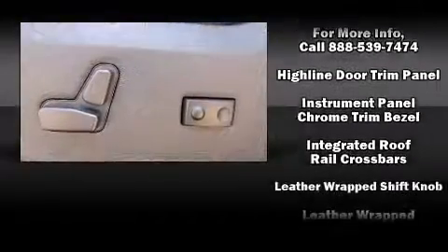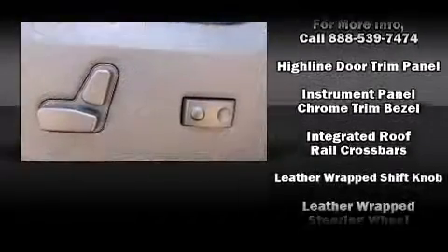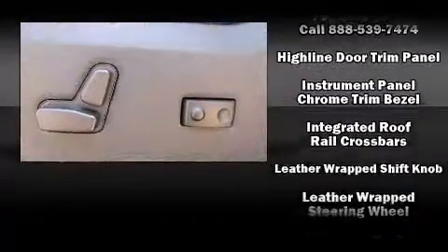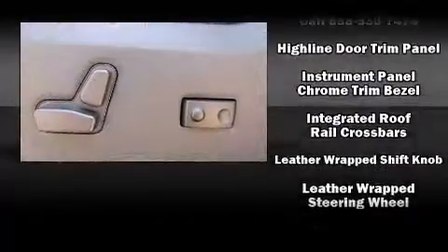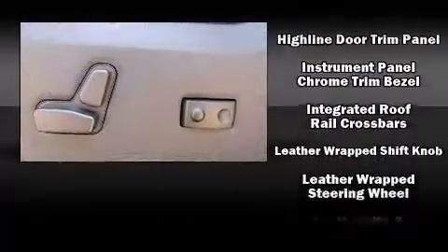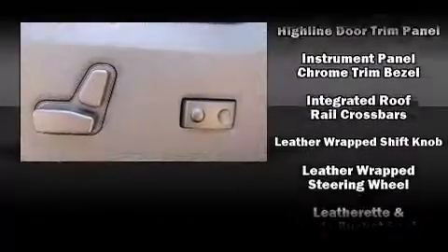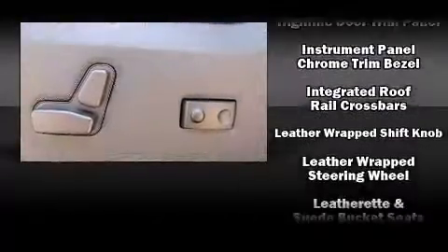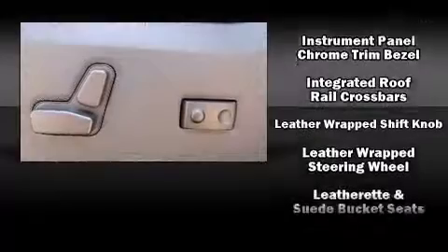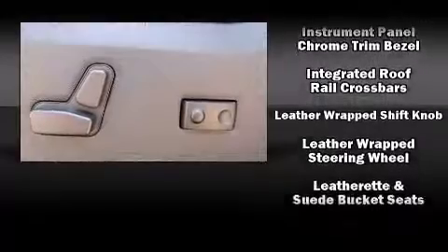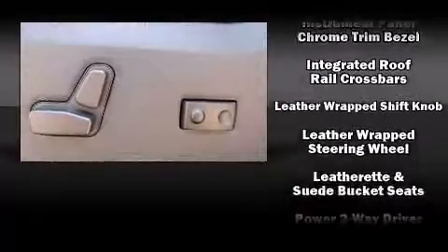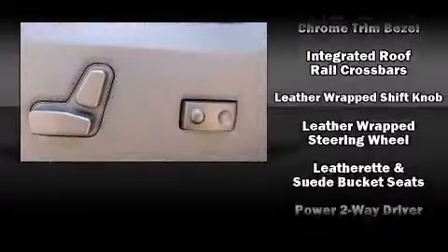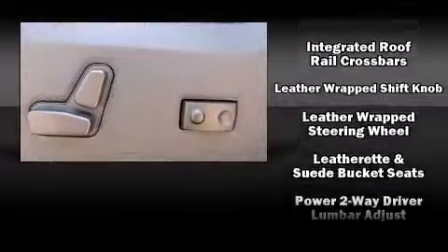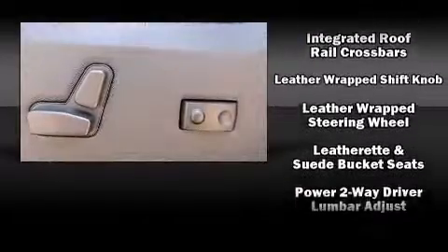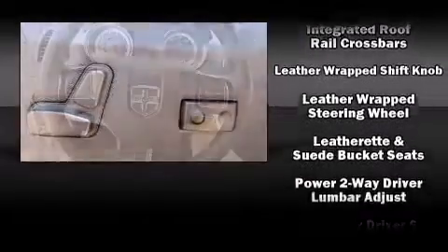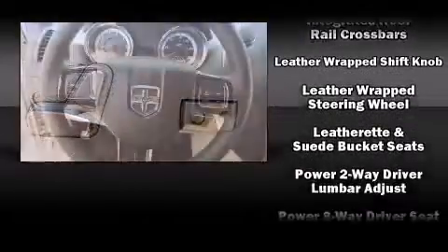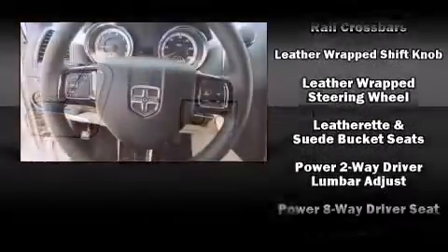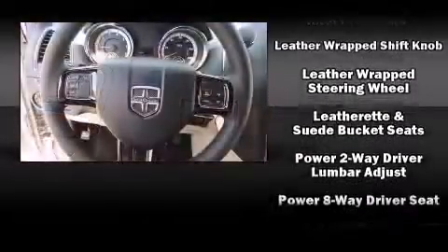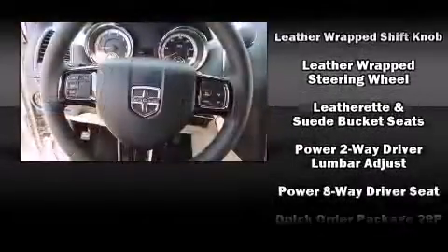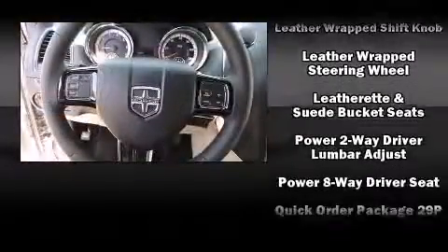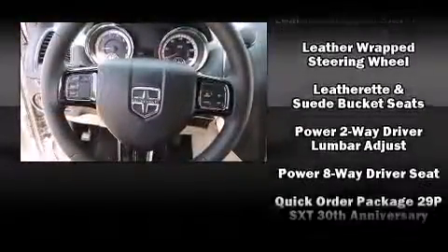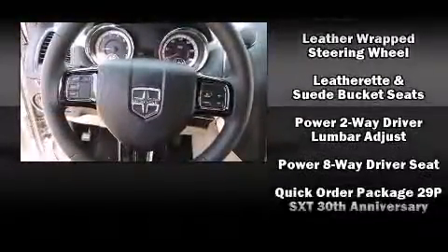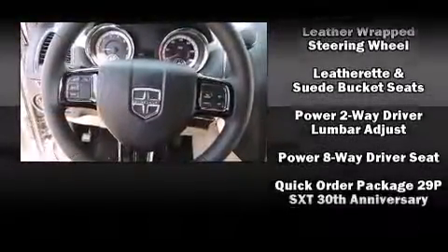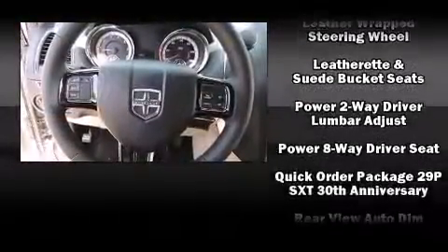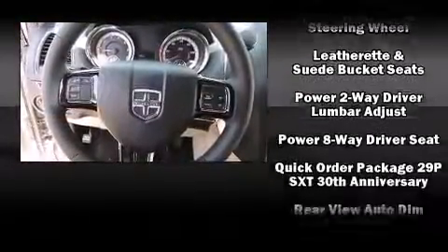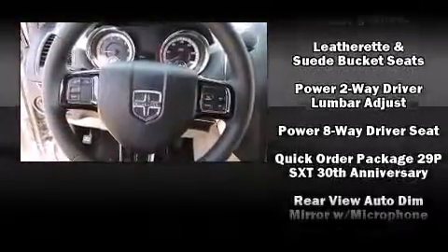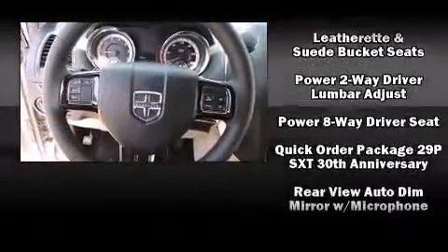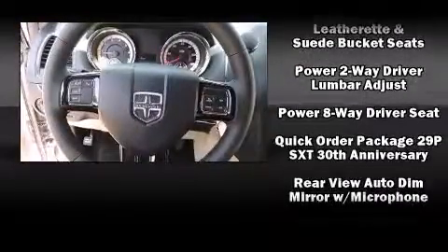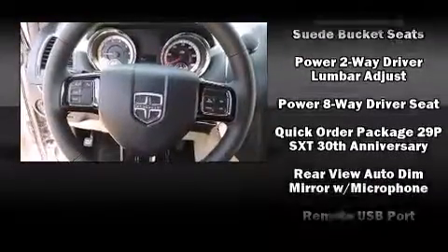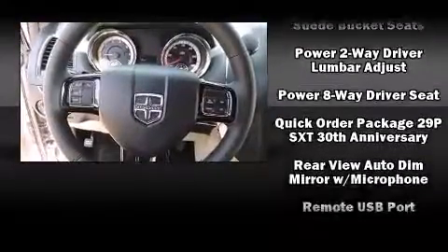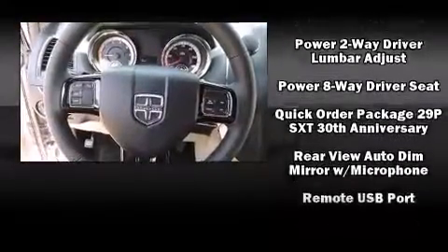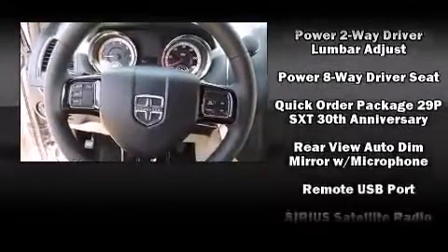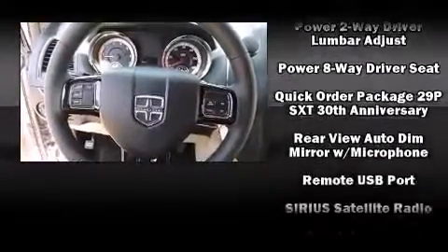A premium sound system with six speakers provides you and your passengers a sensational audio experience.